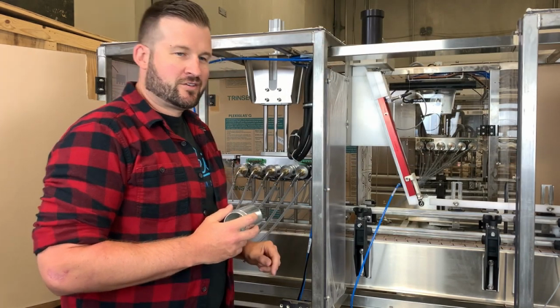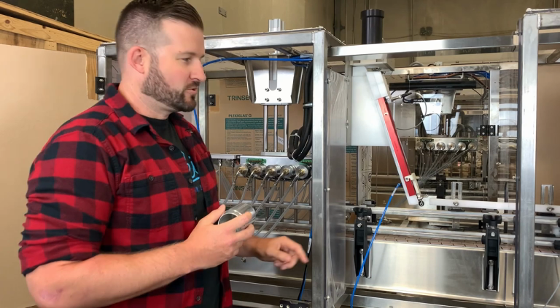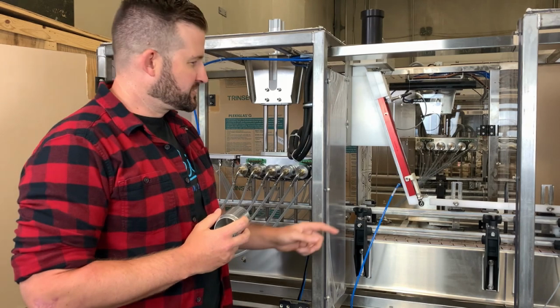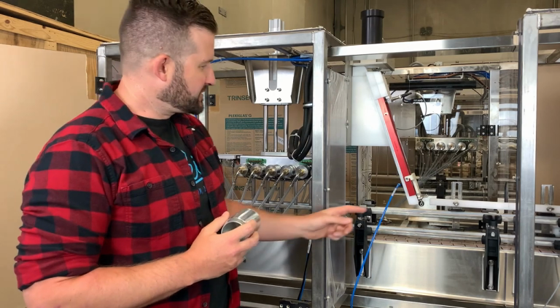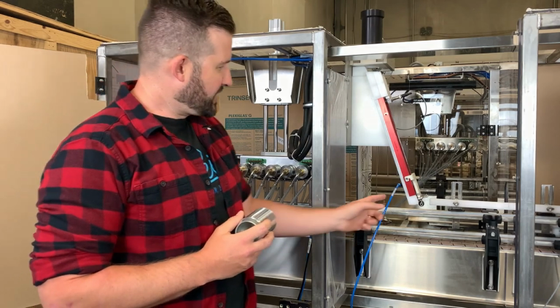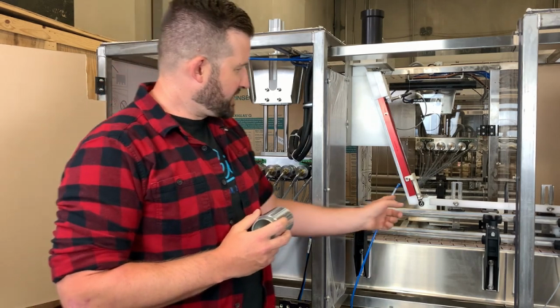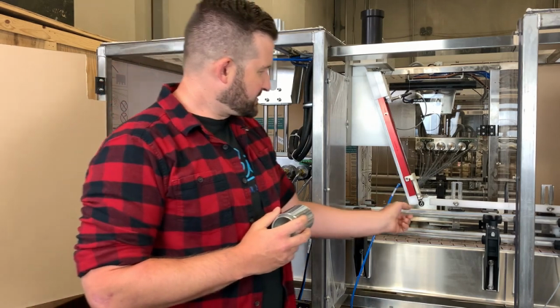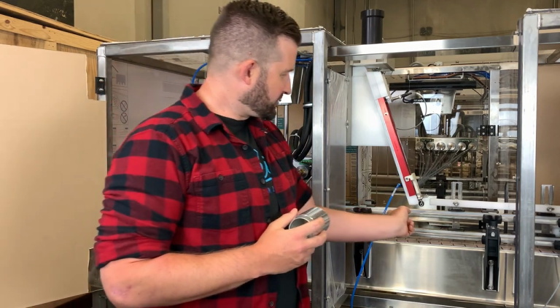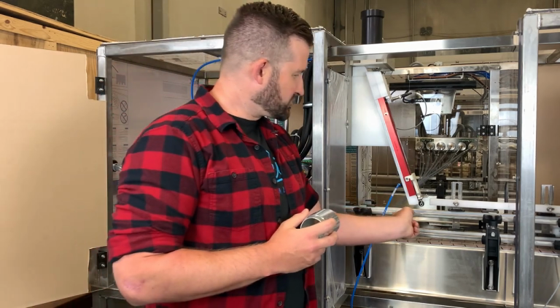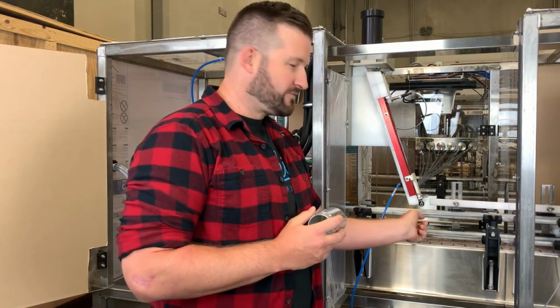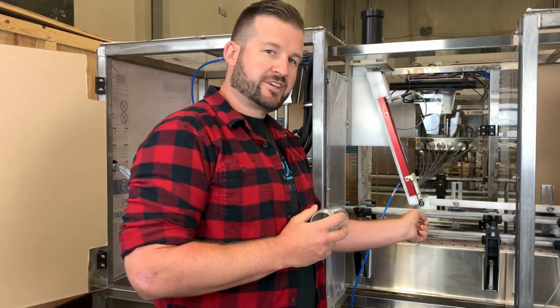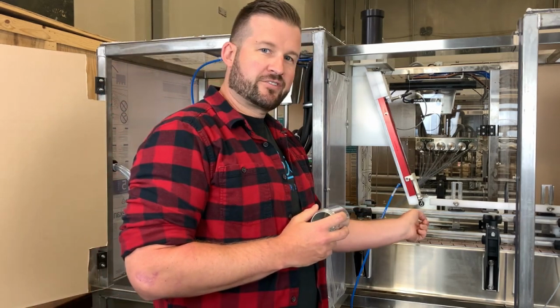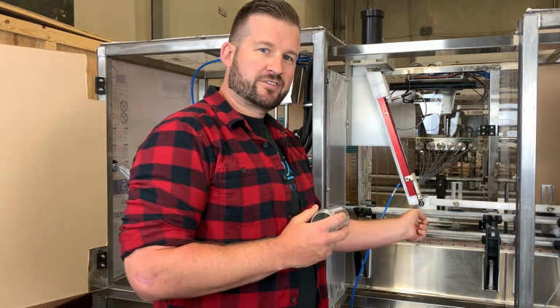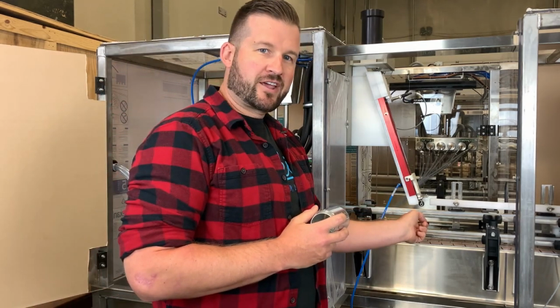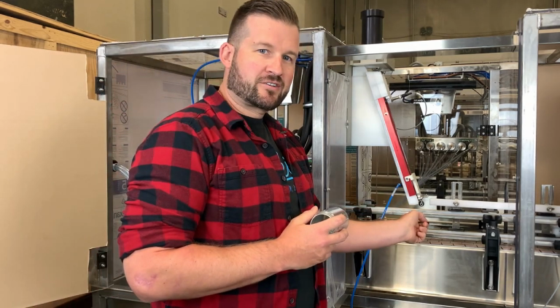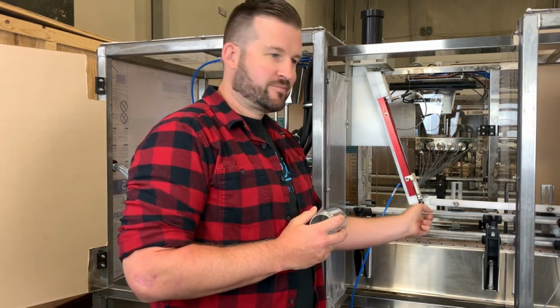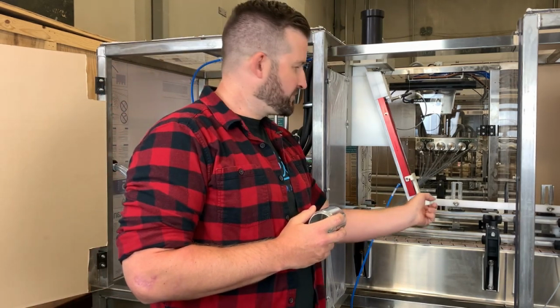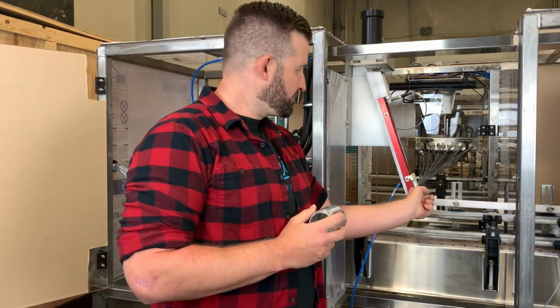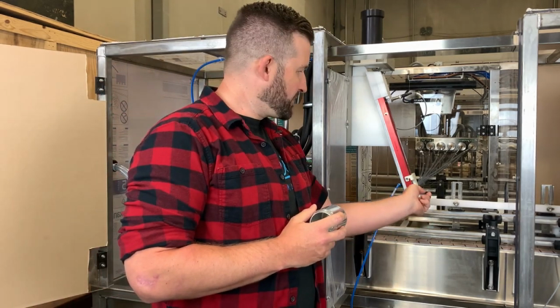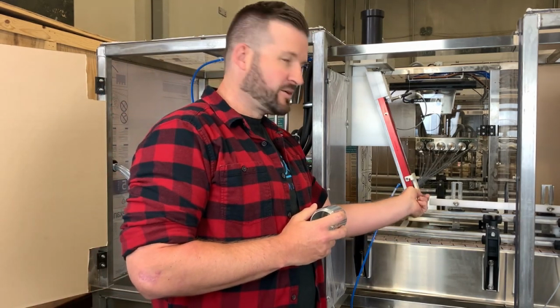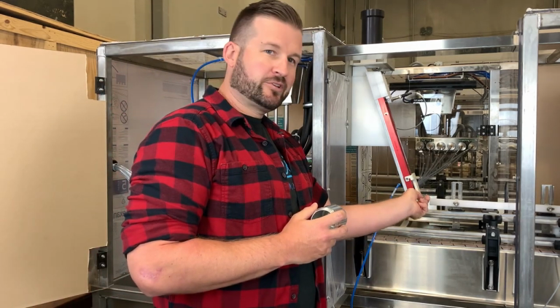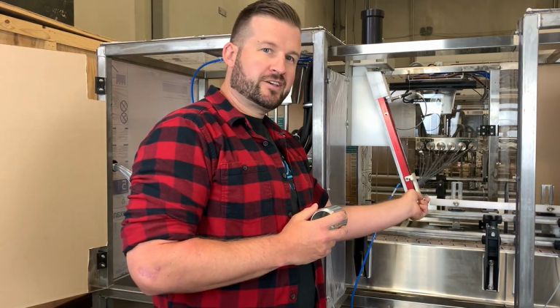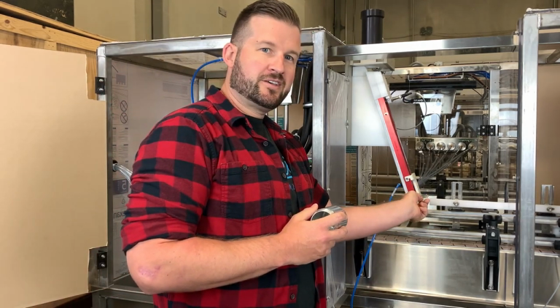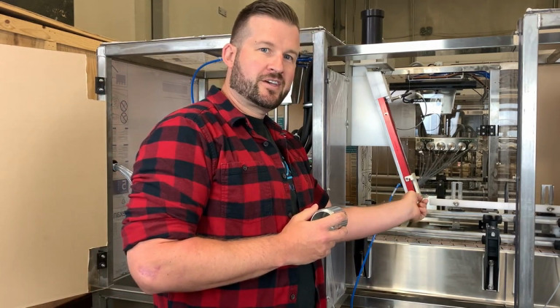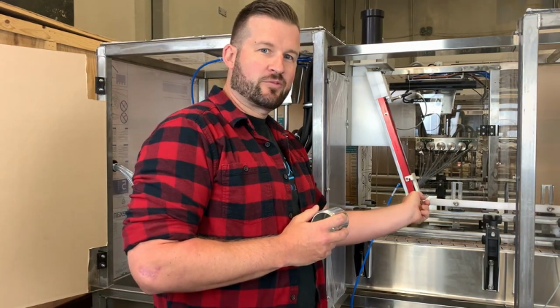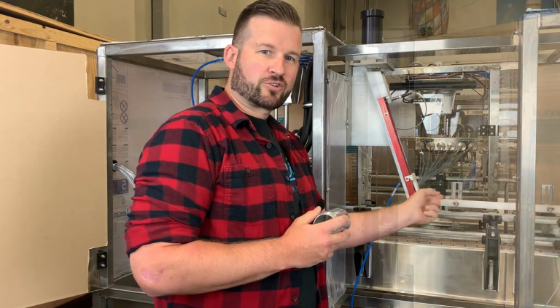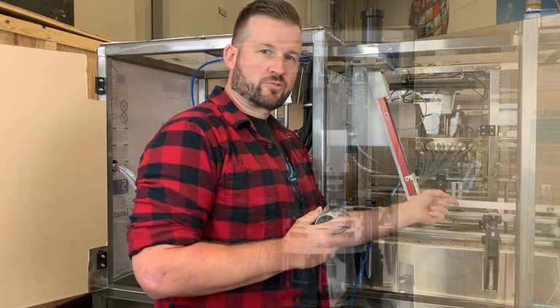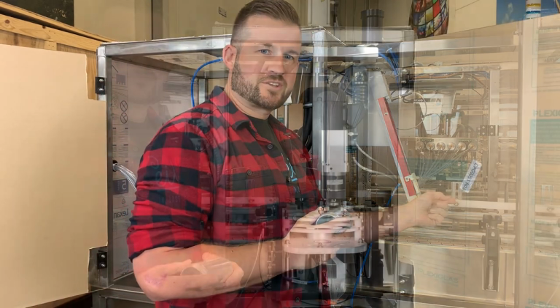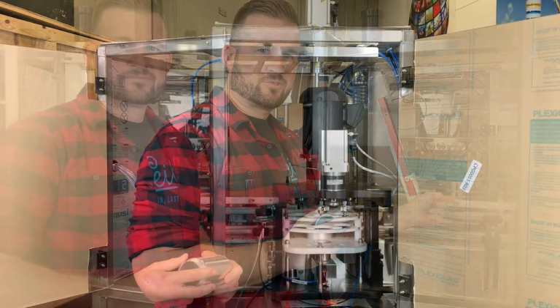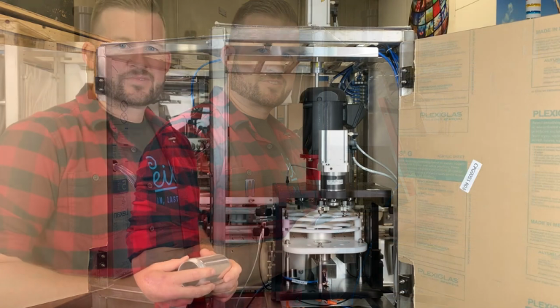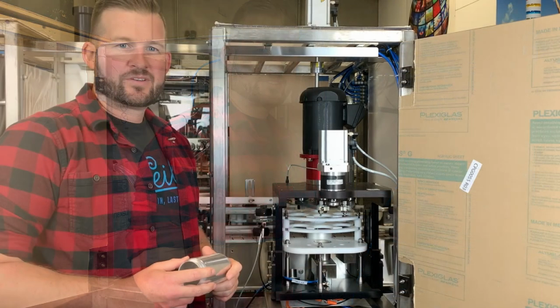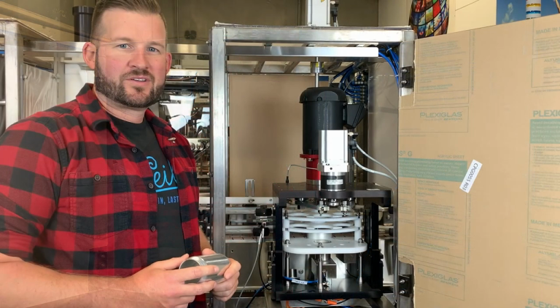Those six cans are going to travel down the conveyor, pick up a lid, and work their way towards the seamer.